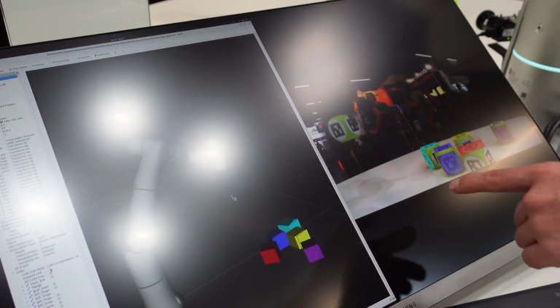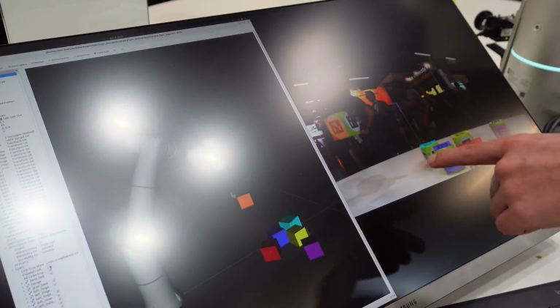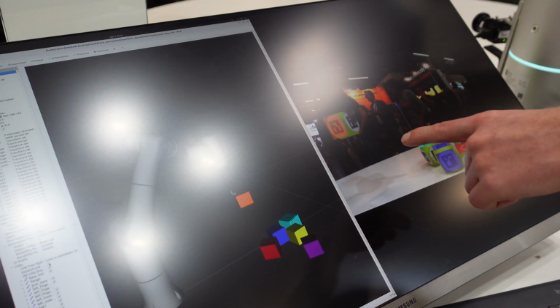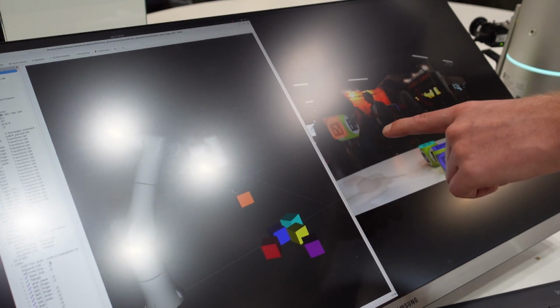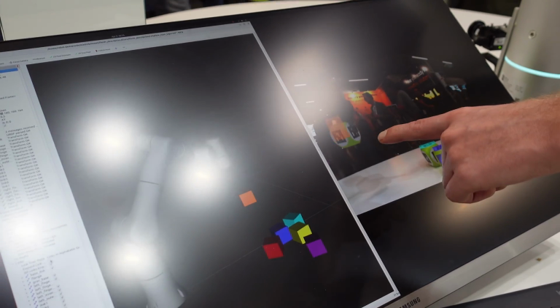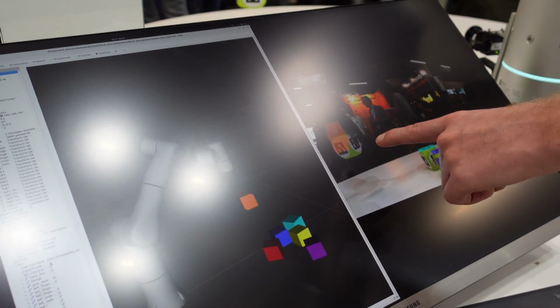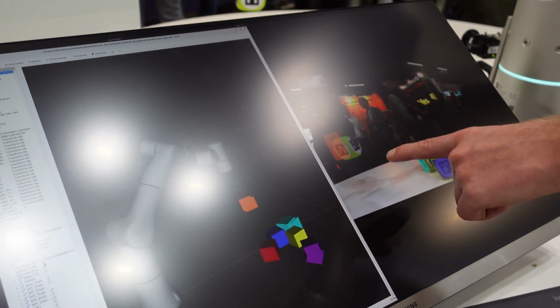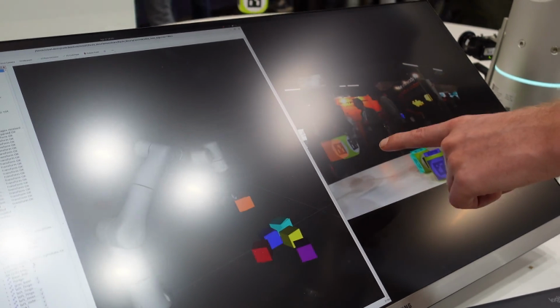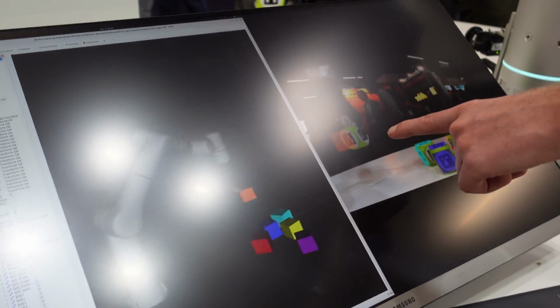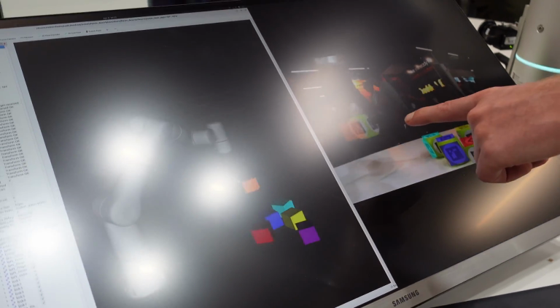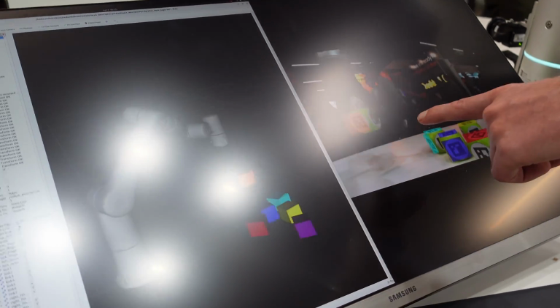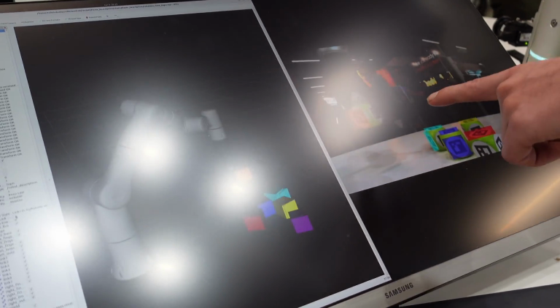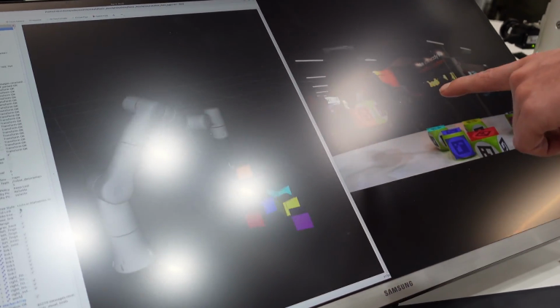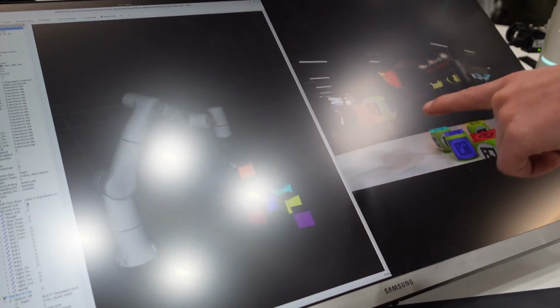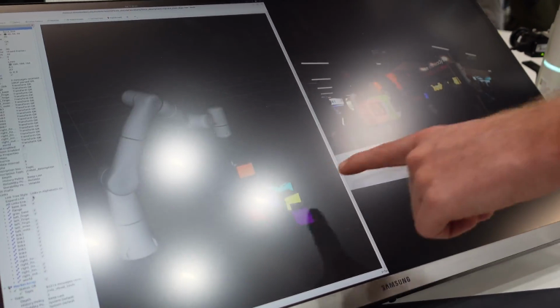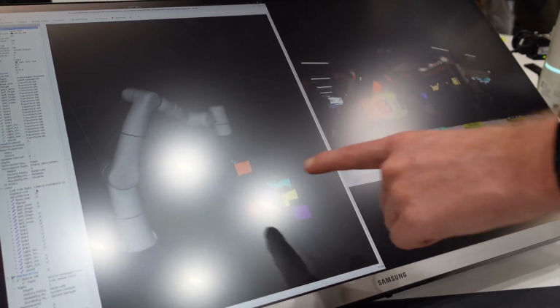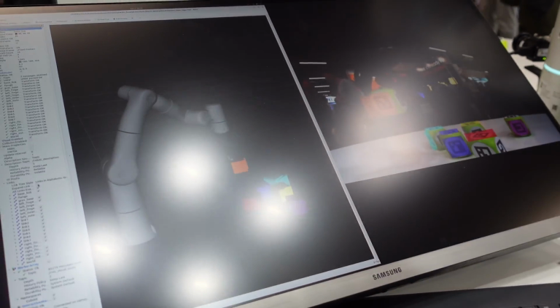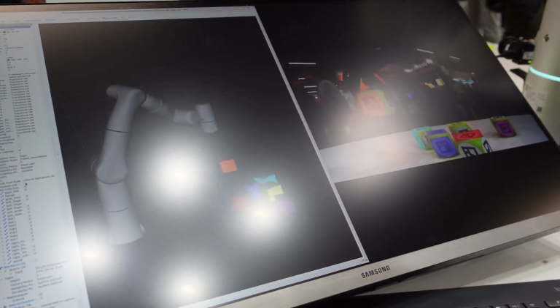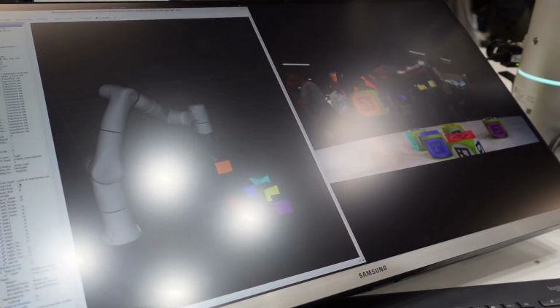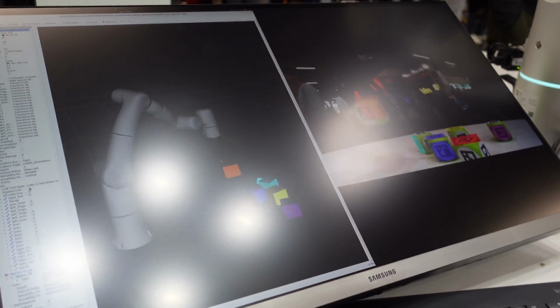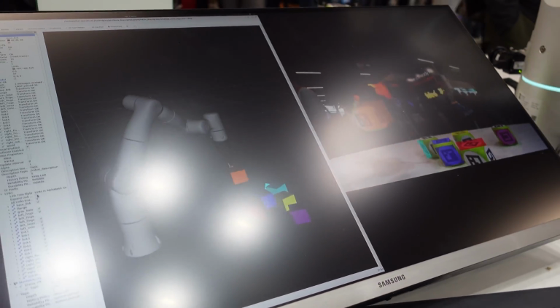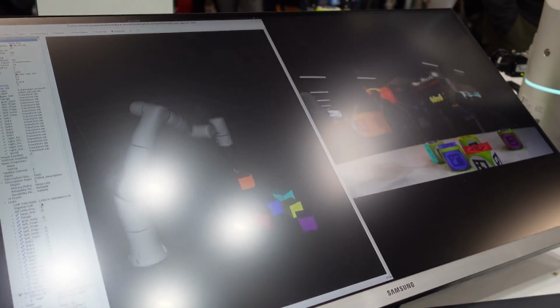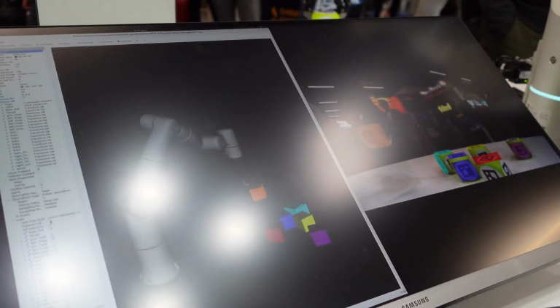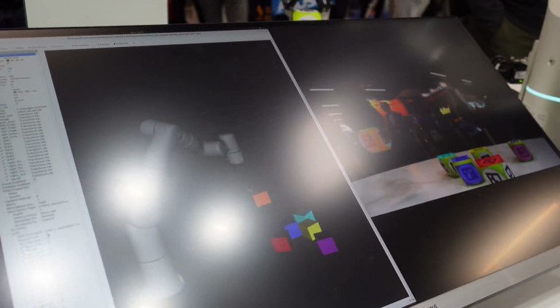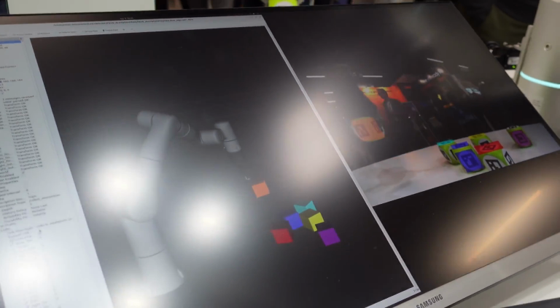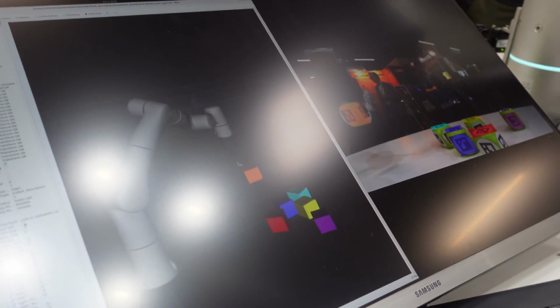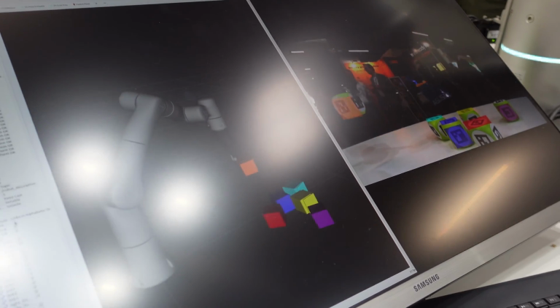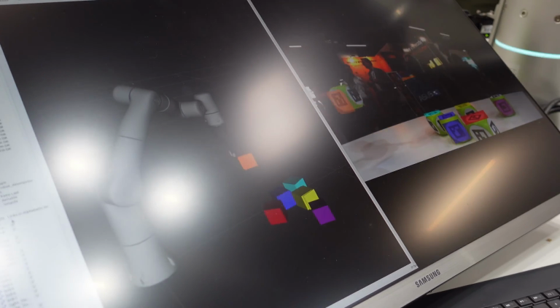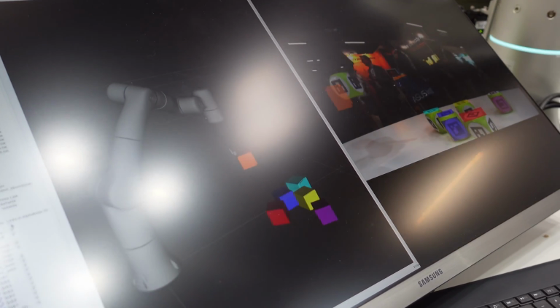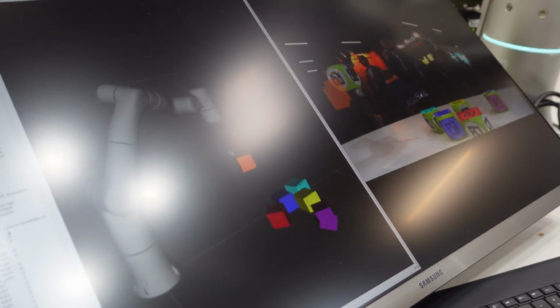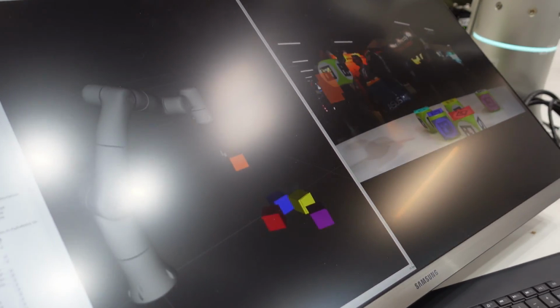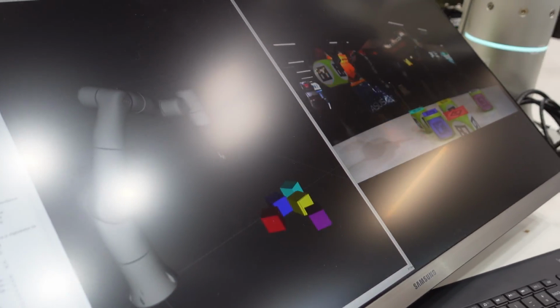As you can see, when I move around this orange cube, it shows up at the right location, along with the robot arm.